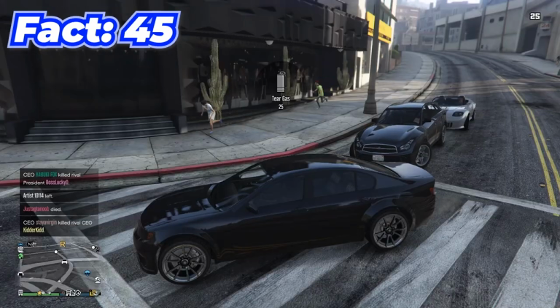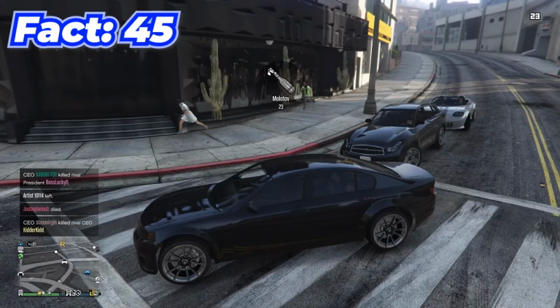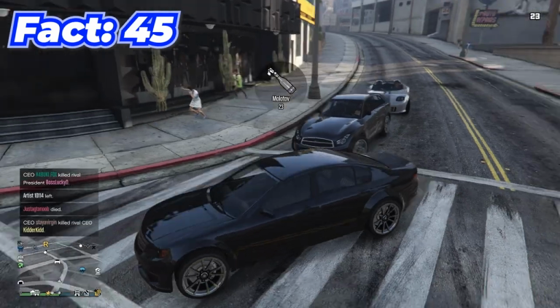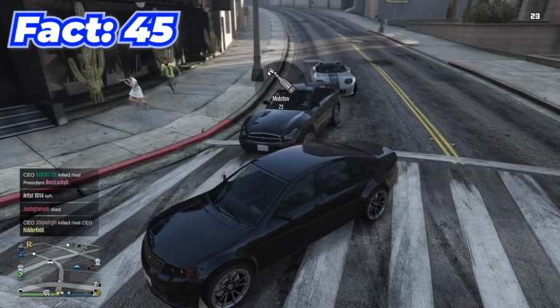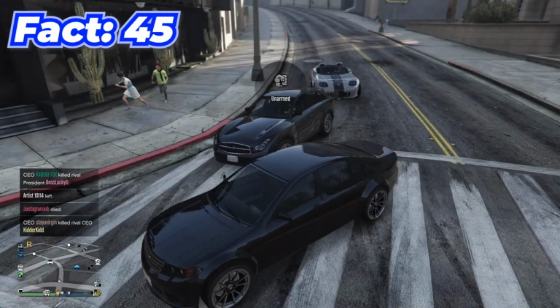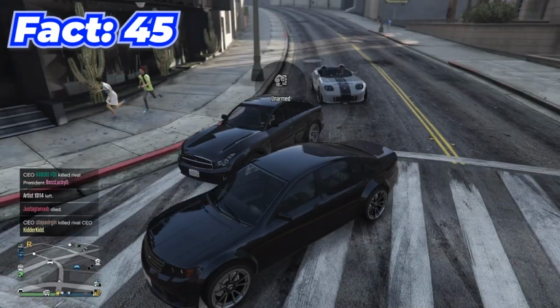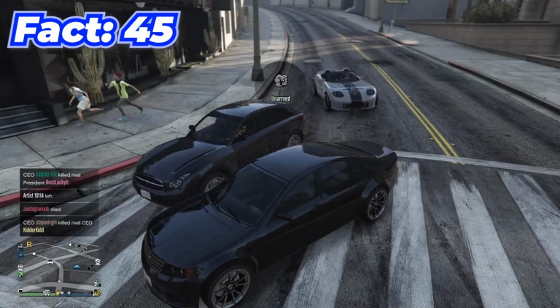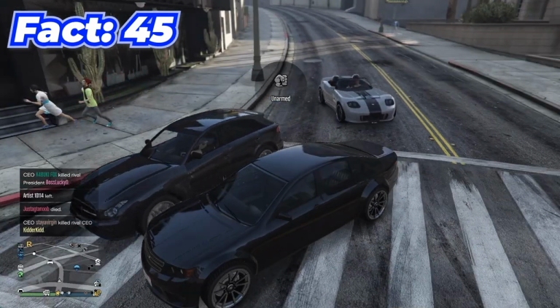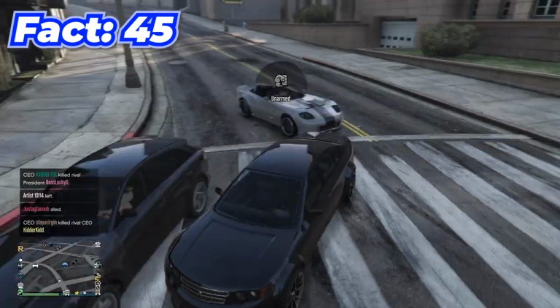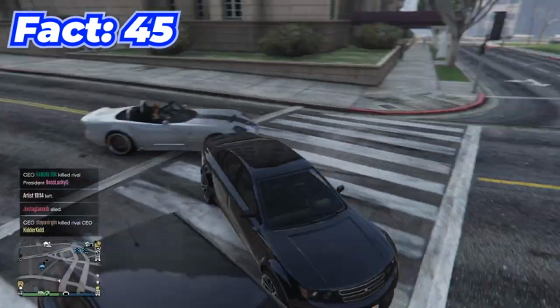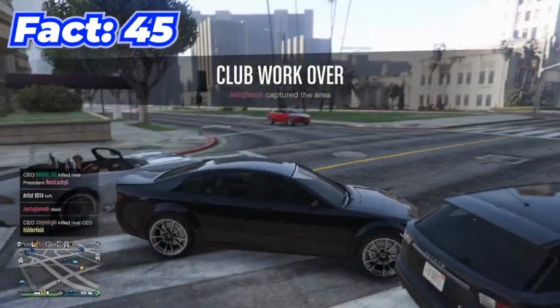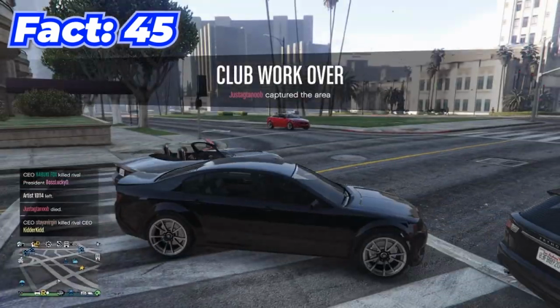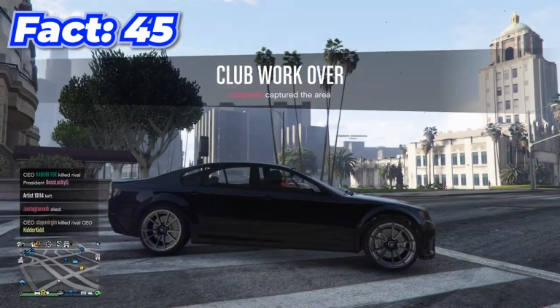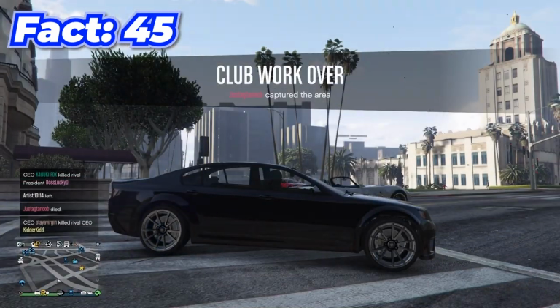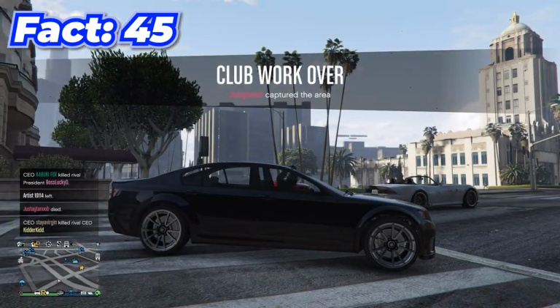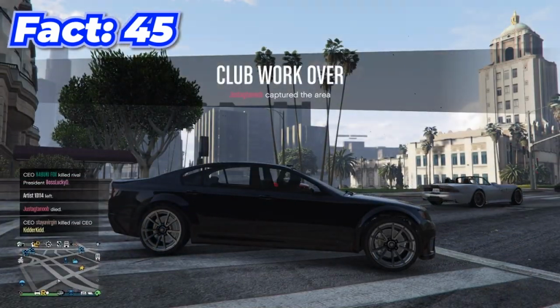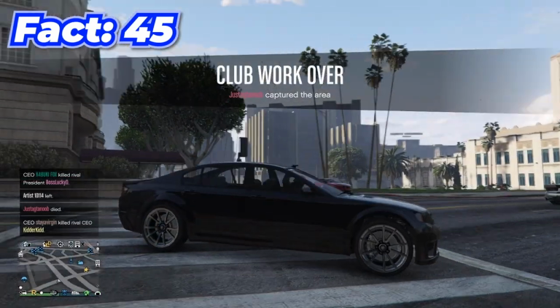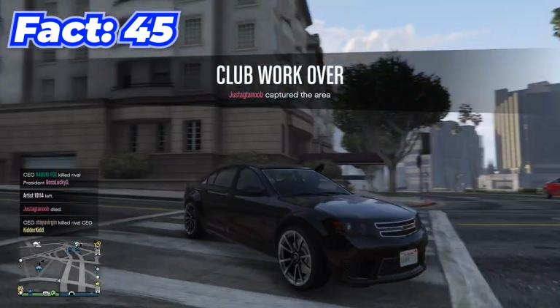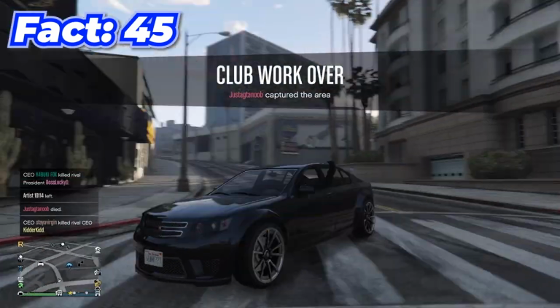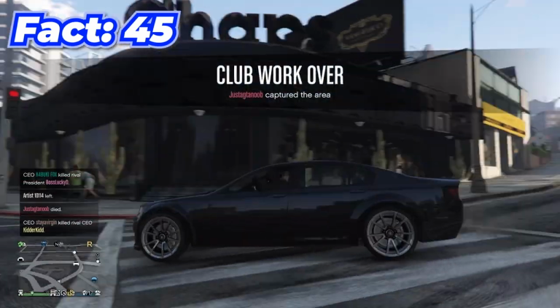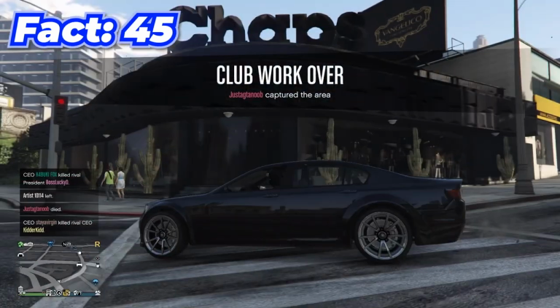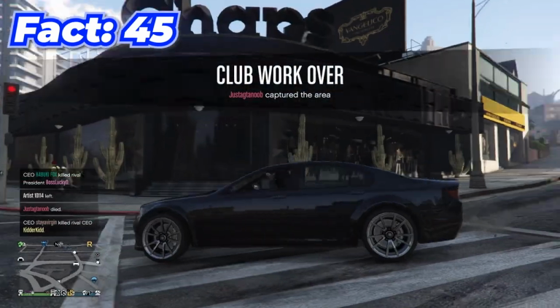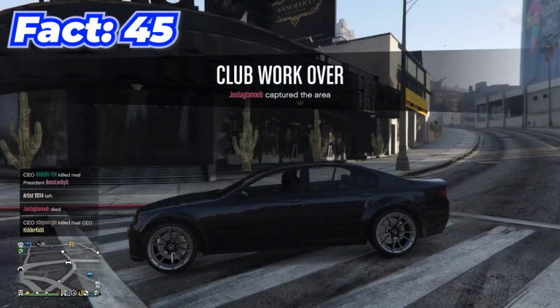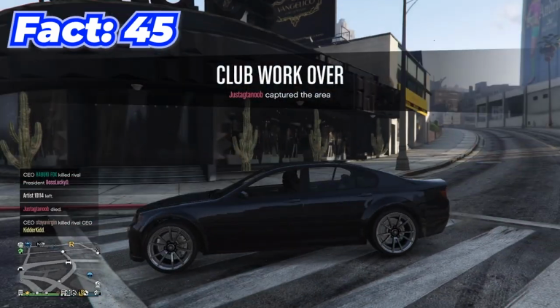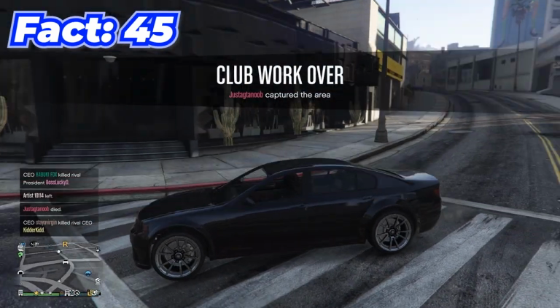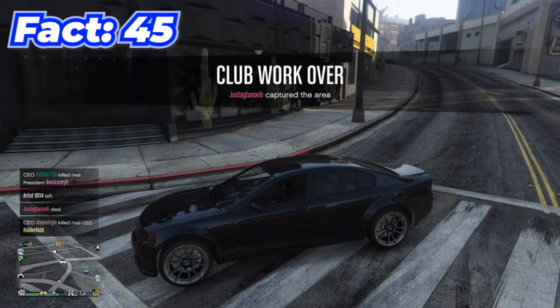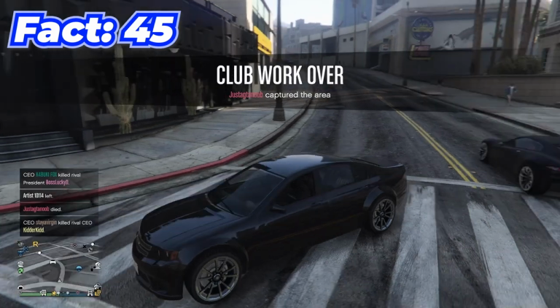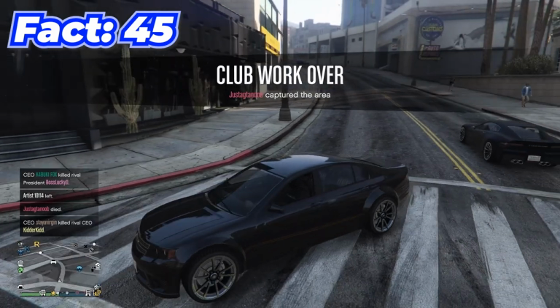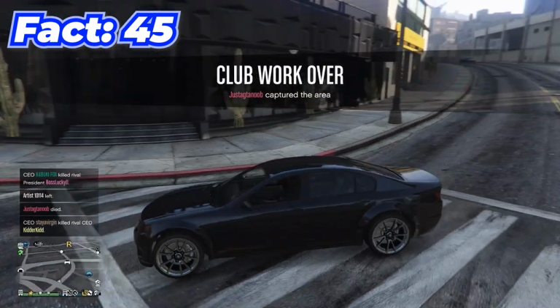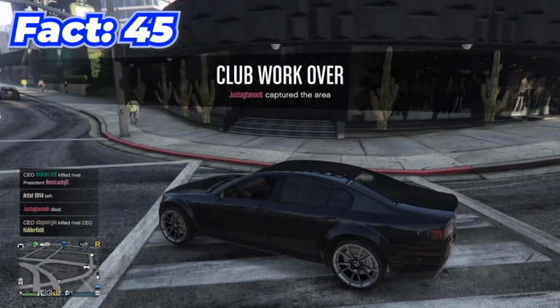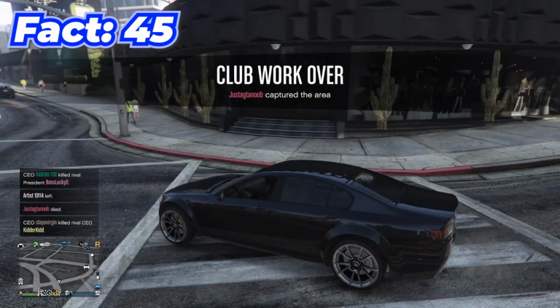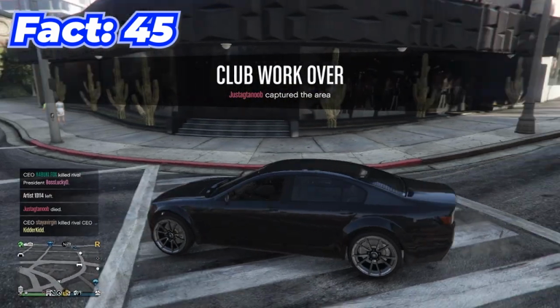By going into any car and switching to unarmed, then trying to hold your hand out the window, it will actually roll the window down.